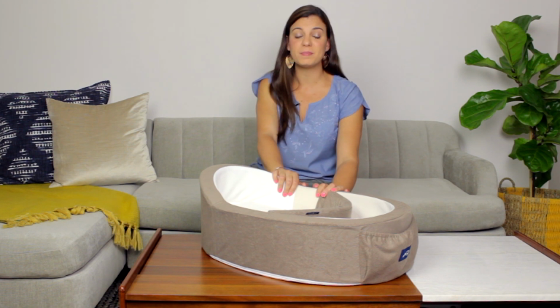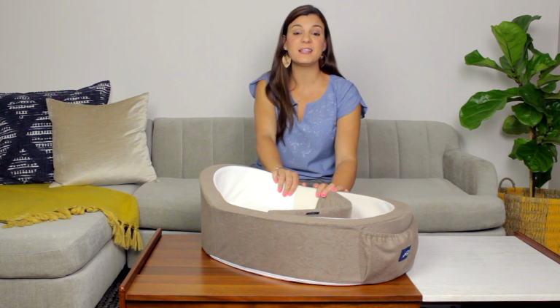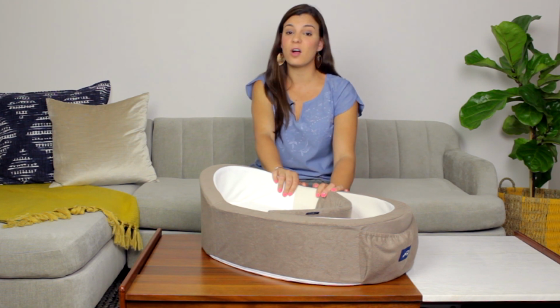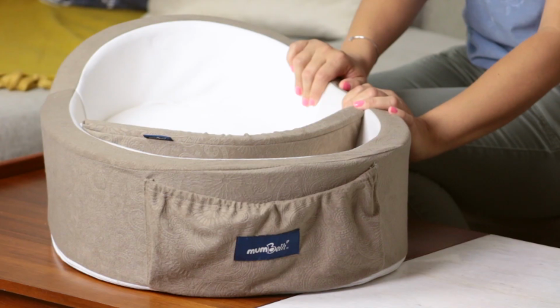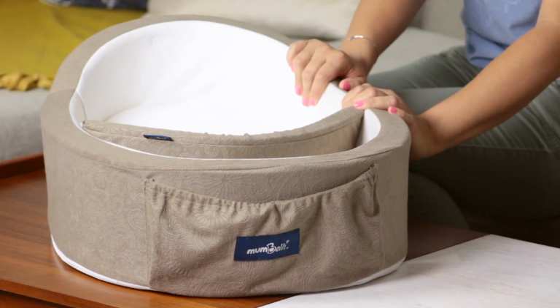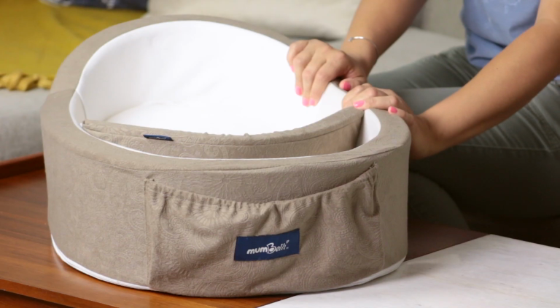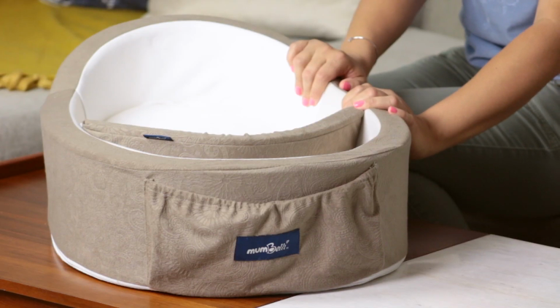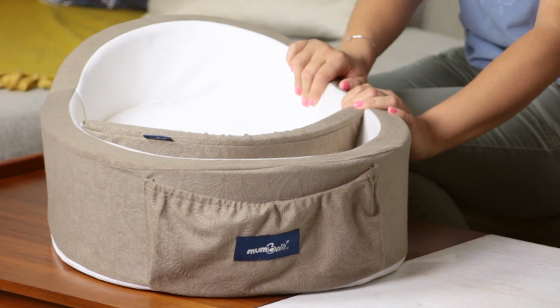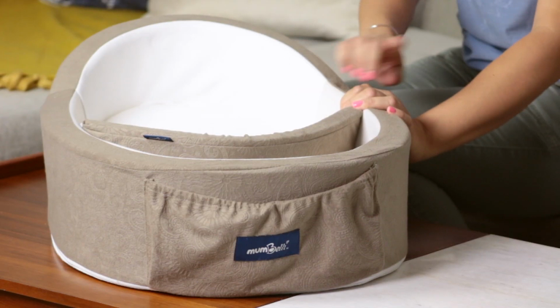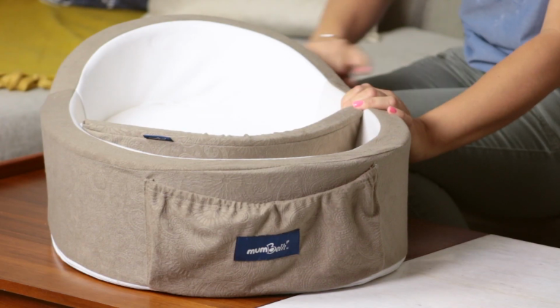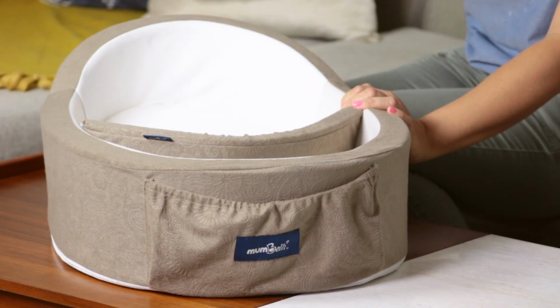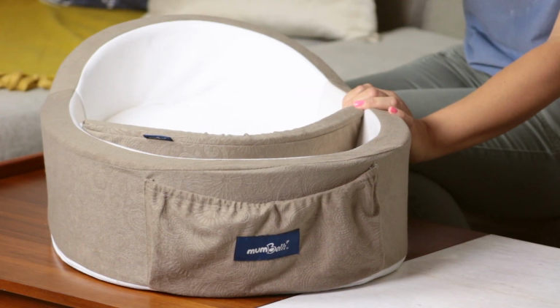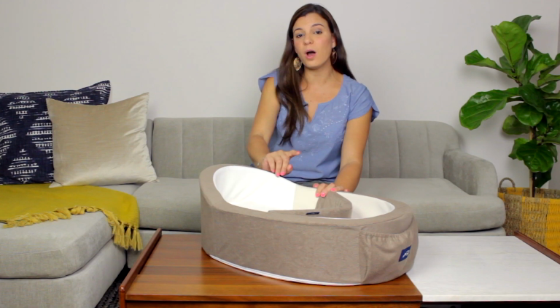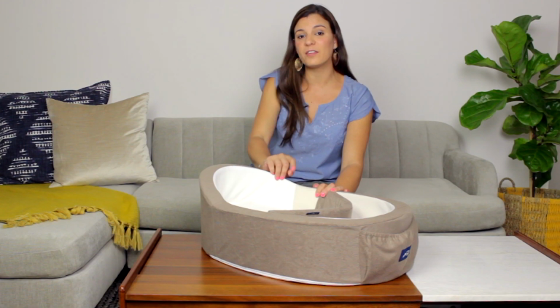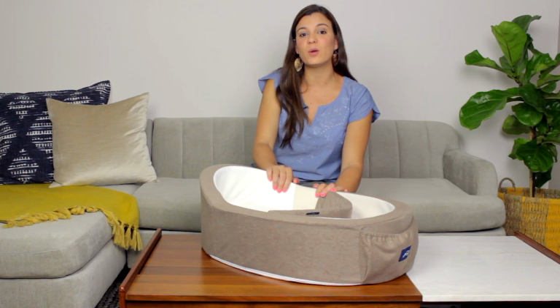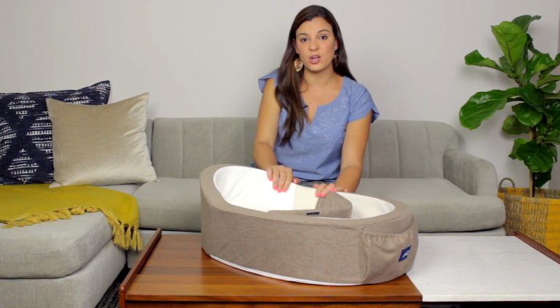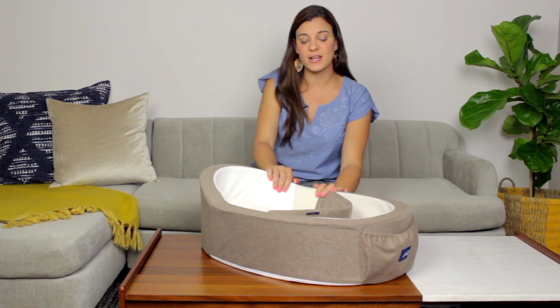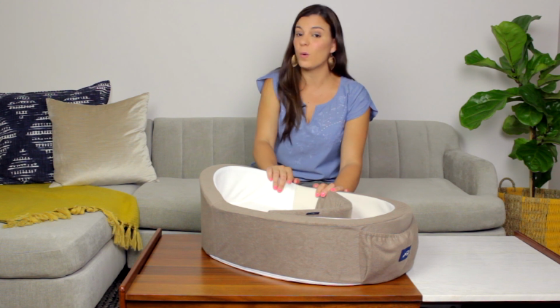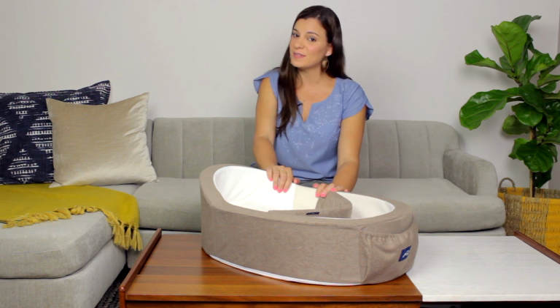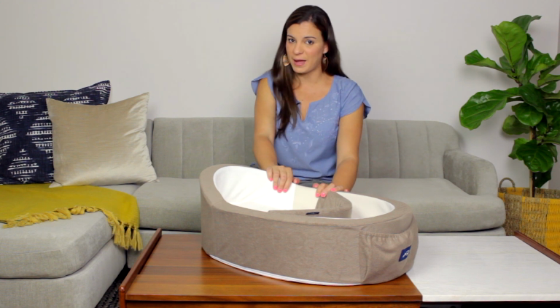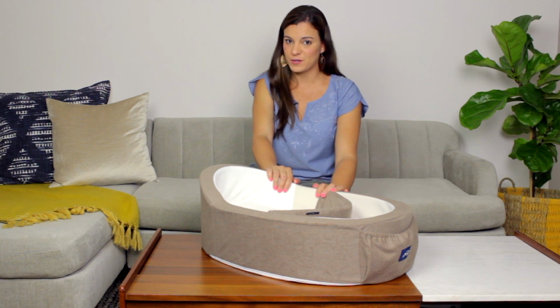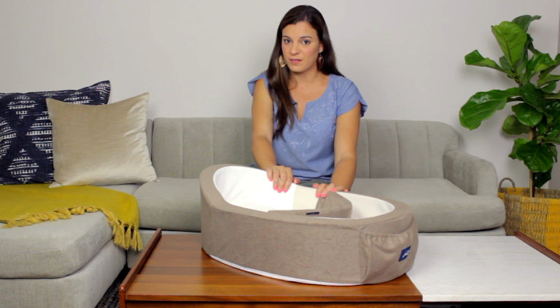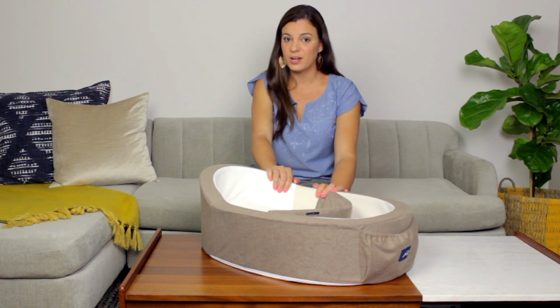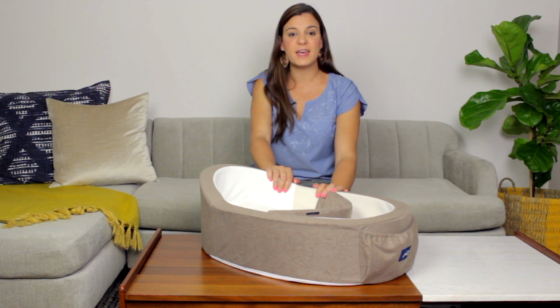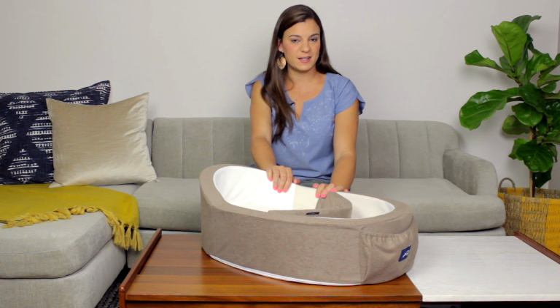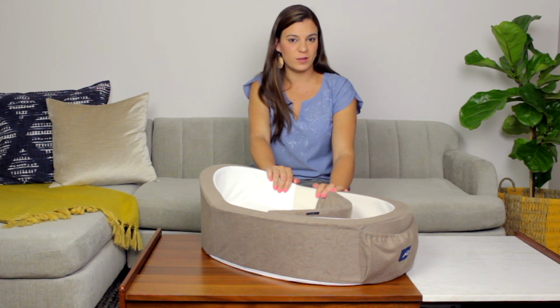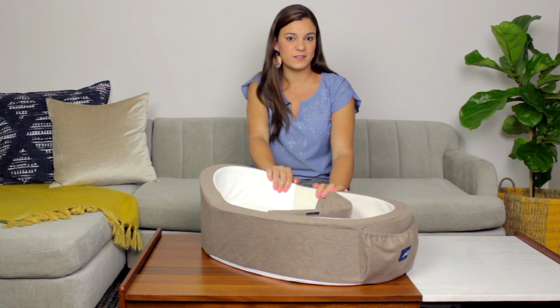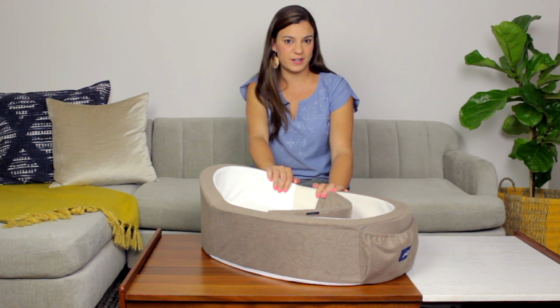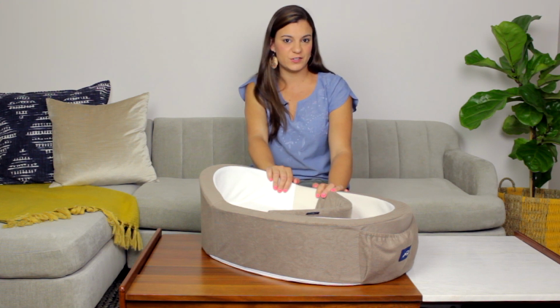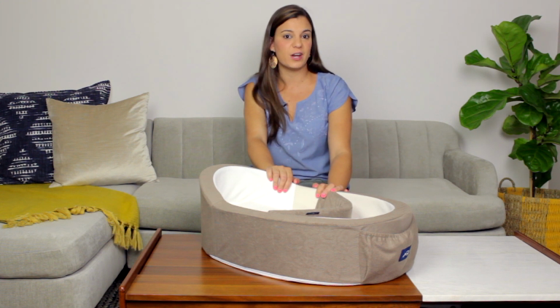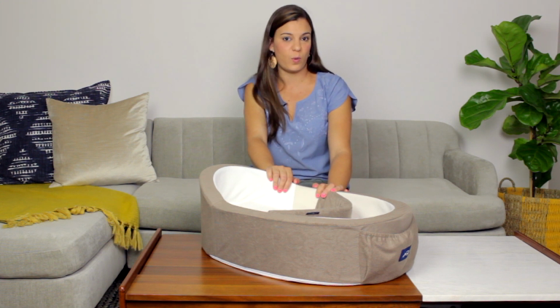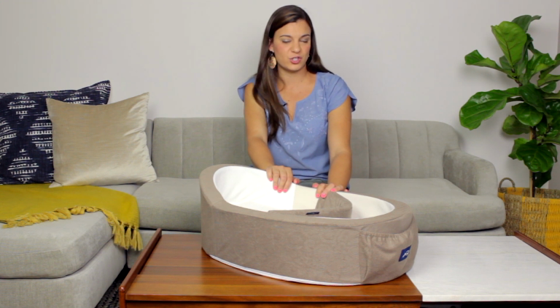Mombelli is also washable — you can unzip the whole cover and wash it, as well as the mattress cover, the foot insert, and the wedge.